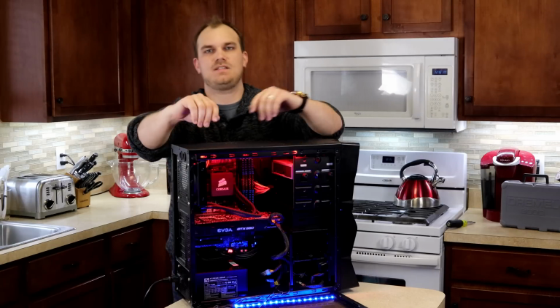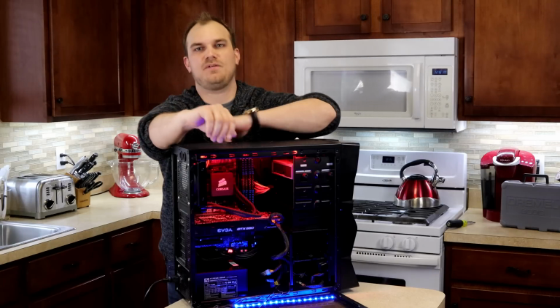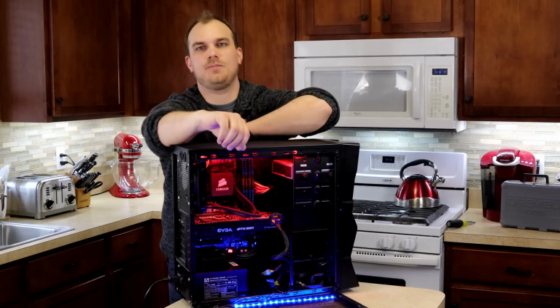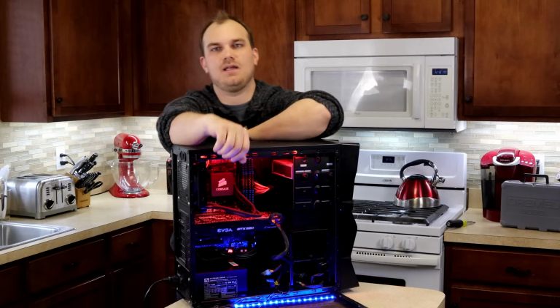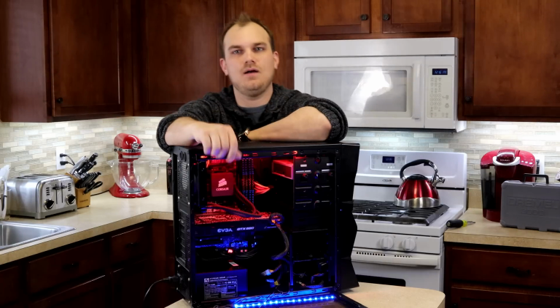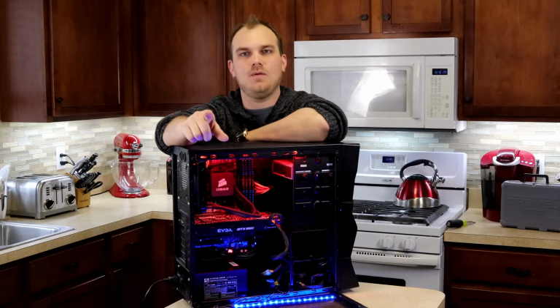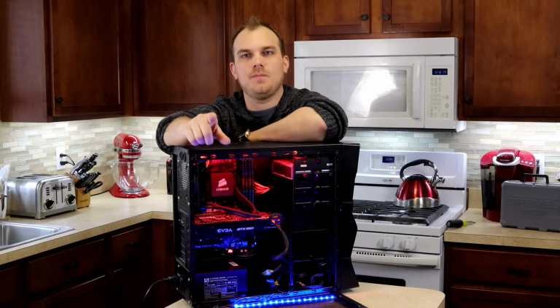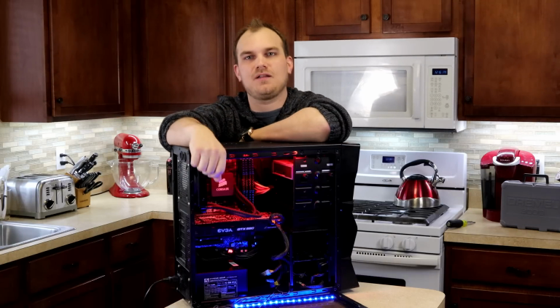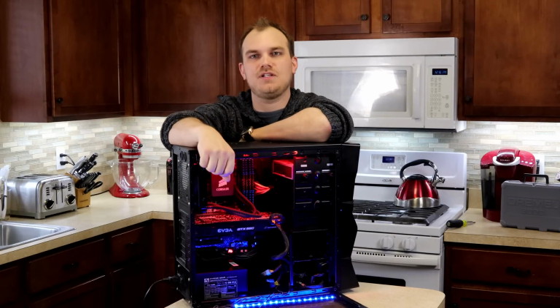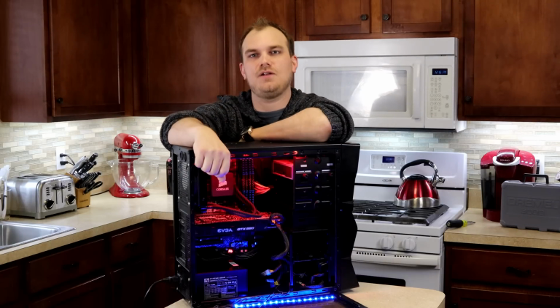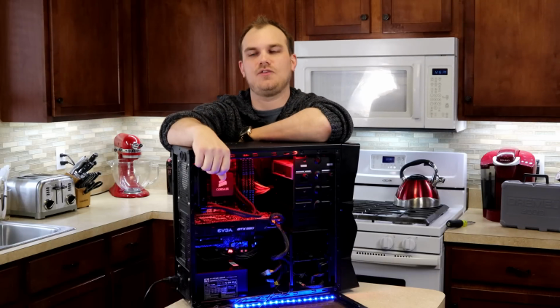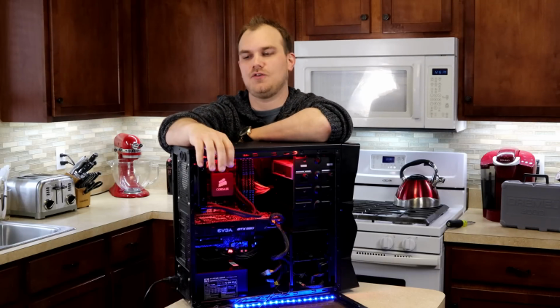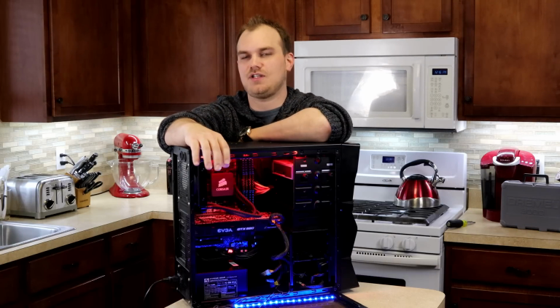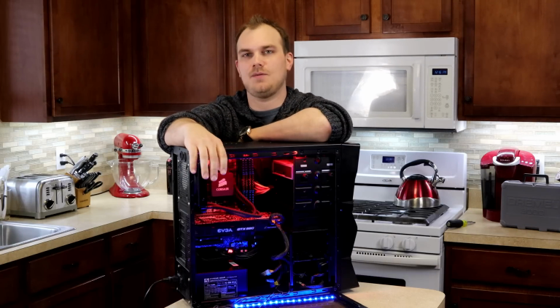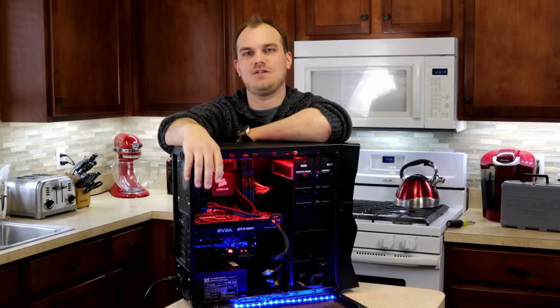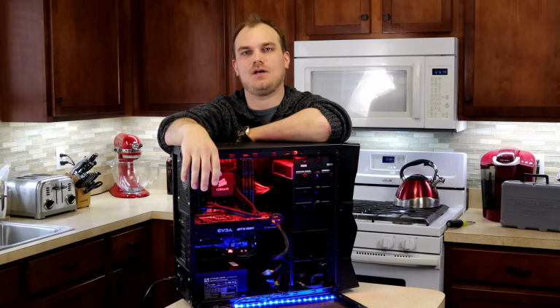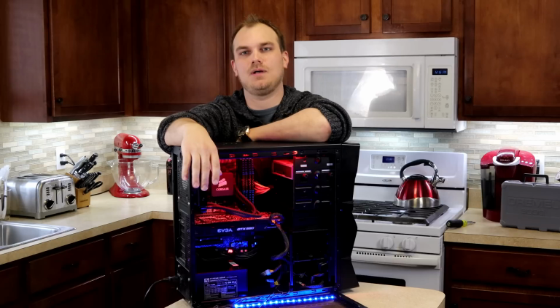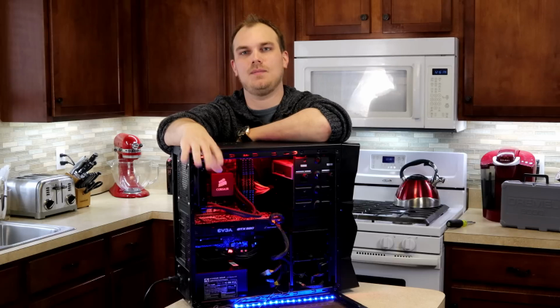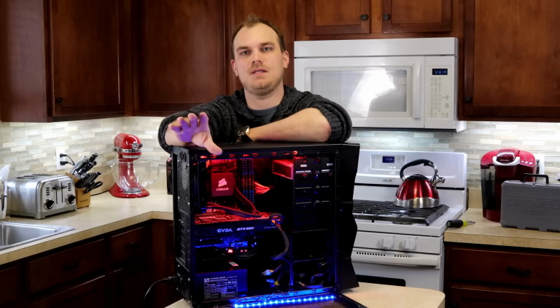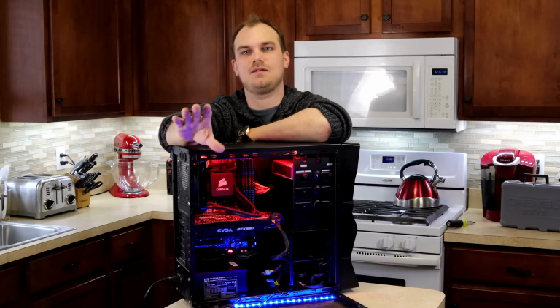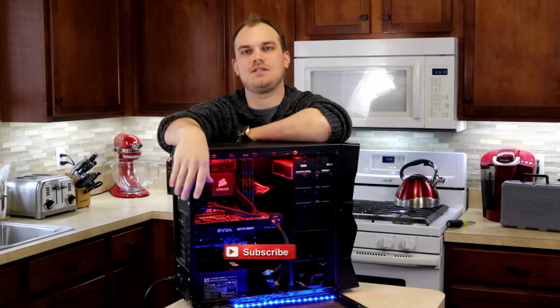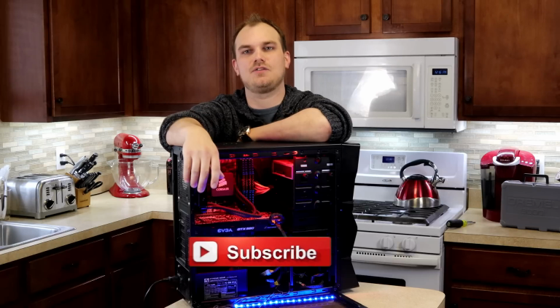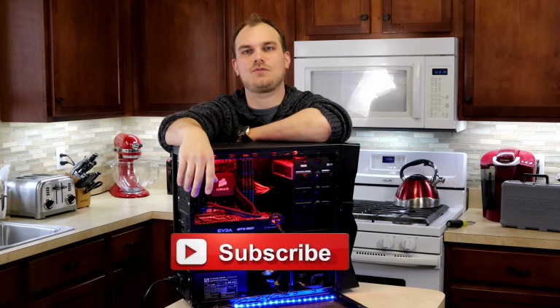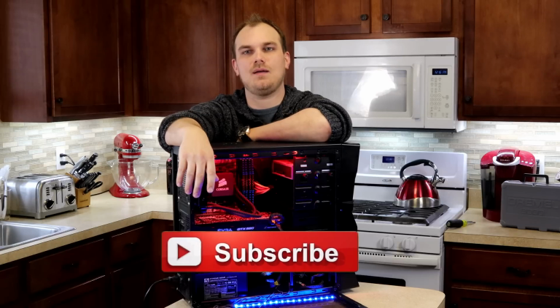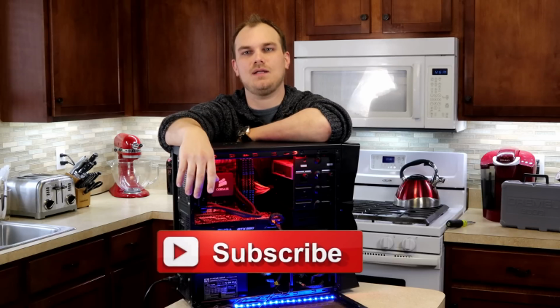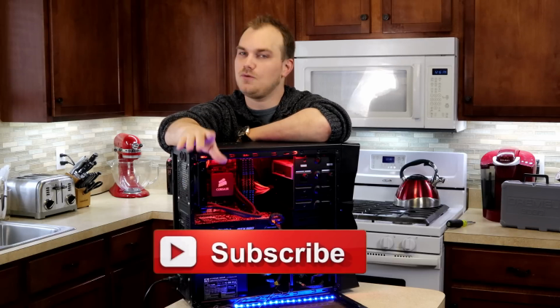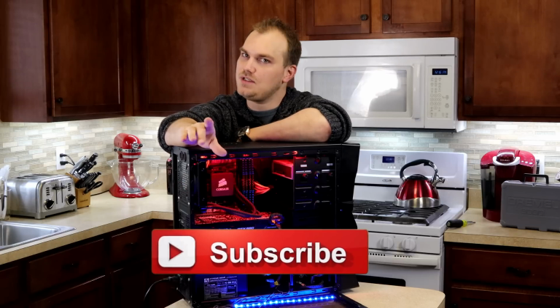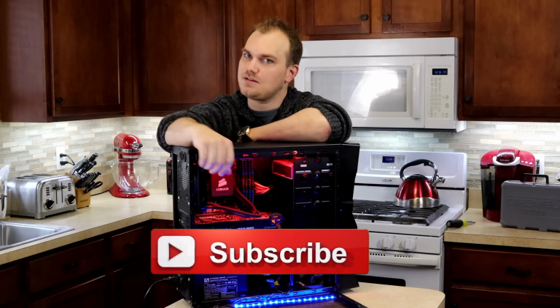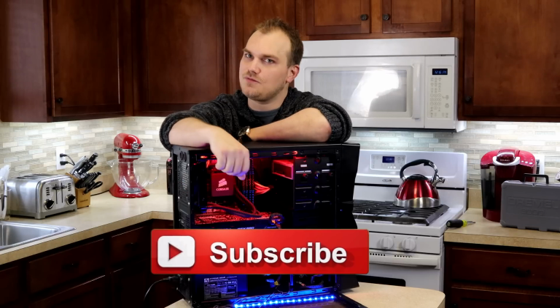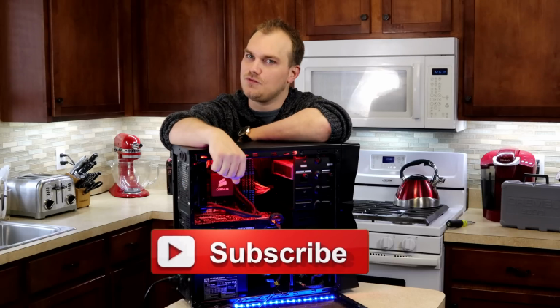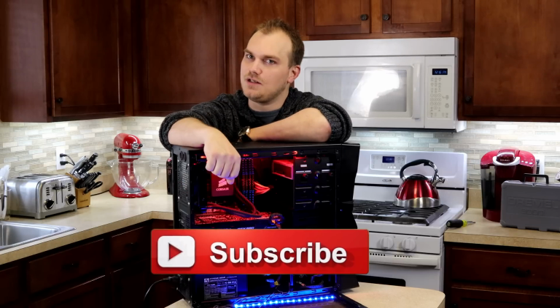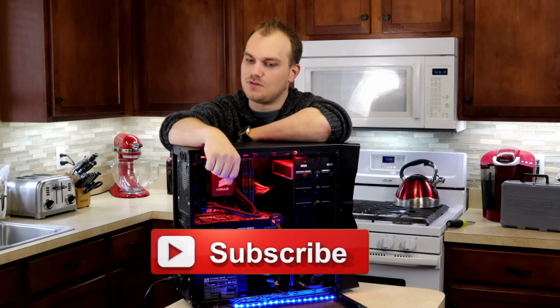What's up everybody? Welcome back to the channel. If this is your first time at Major Hardware, maybe consider subscribing and we'll see you in some future videos.